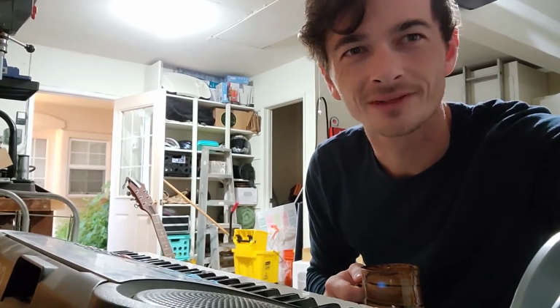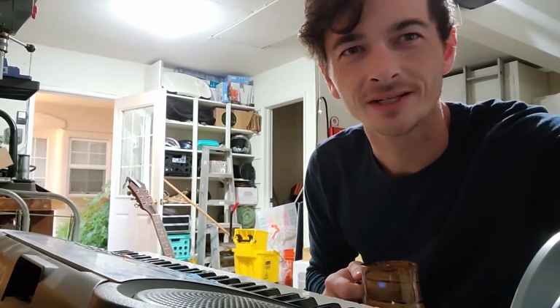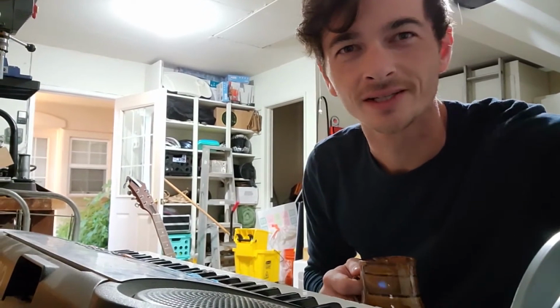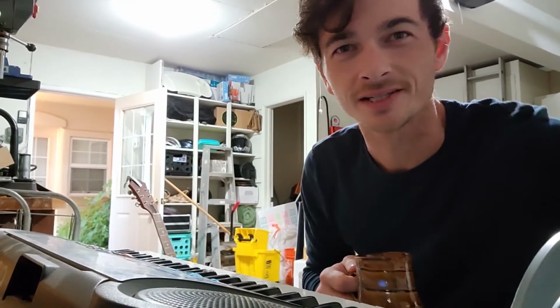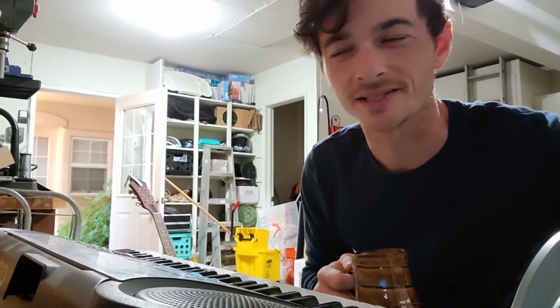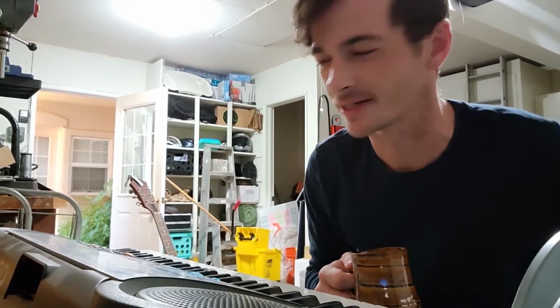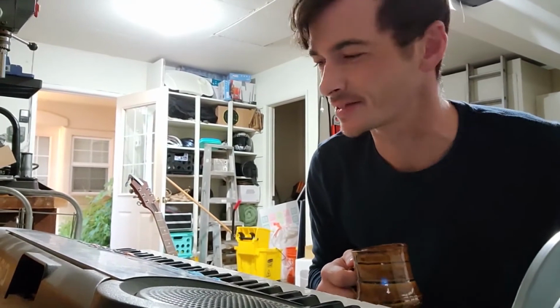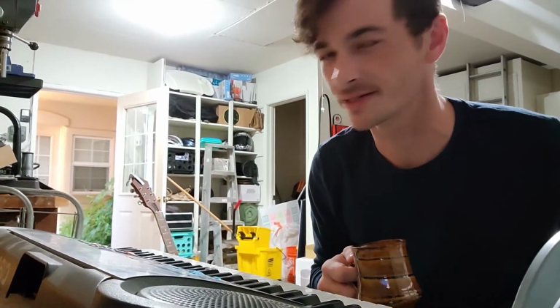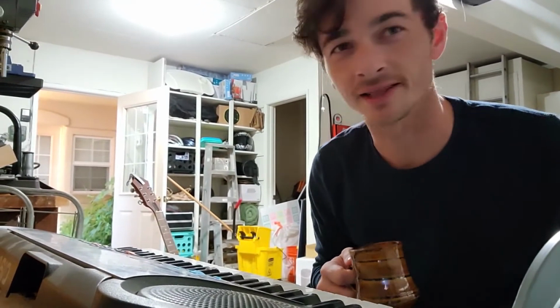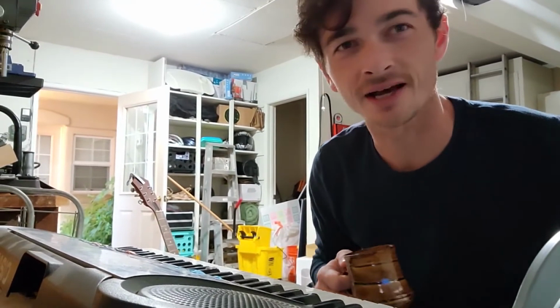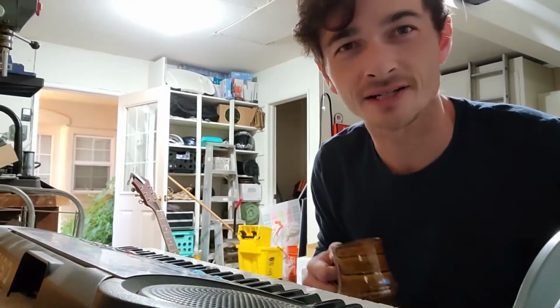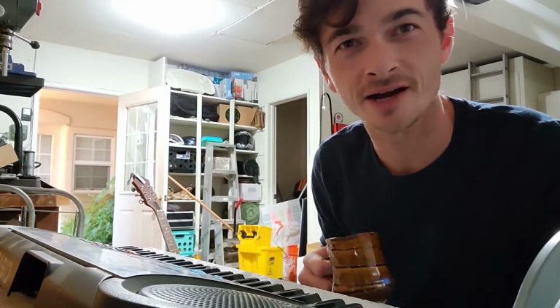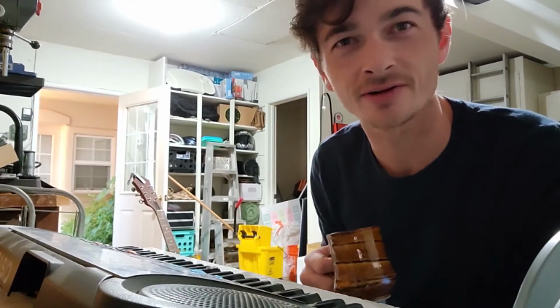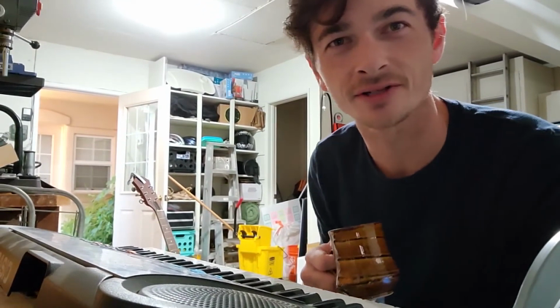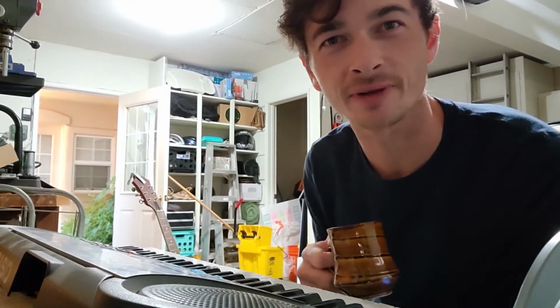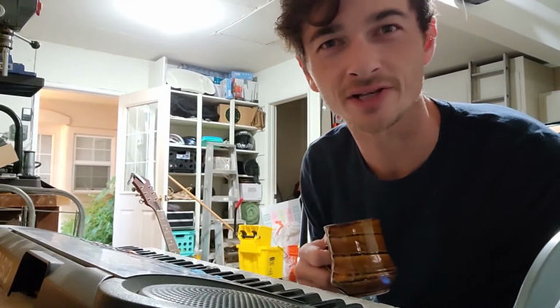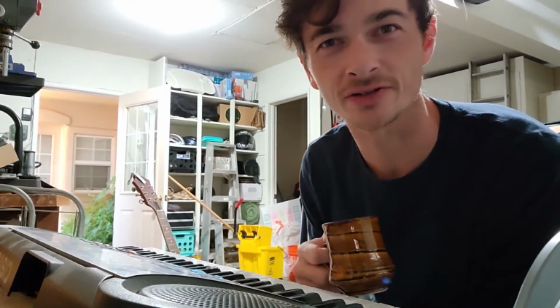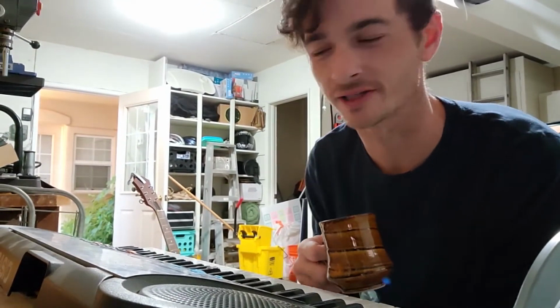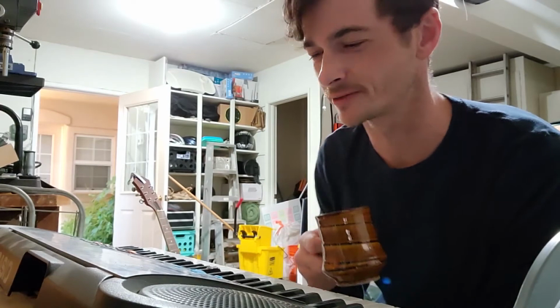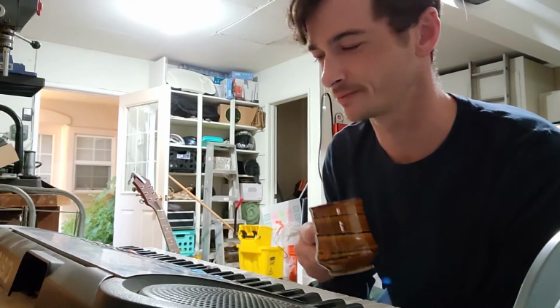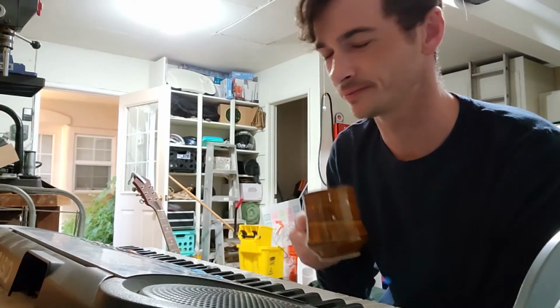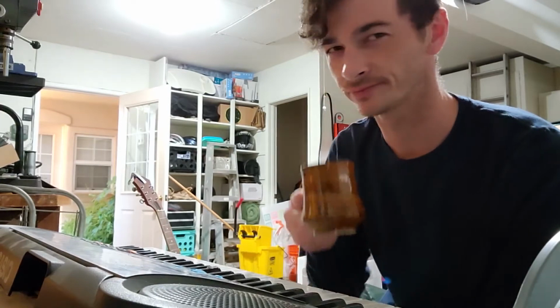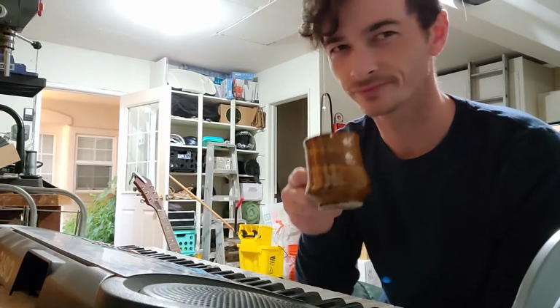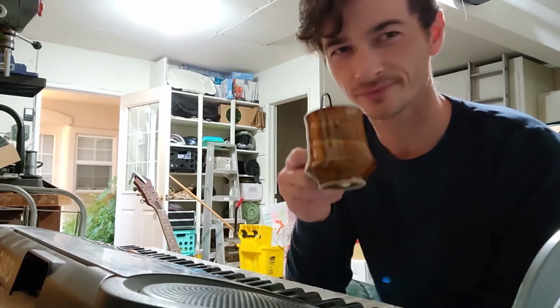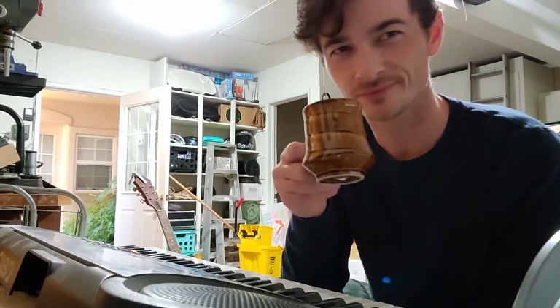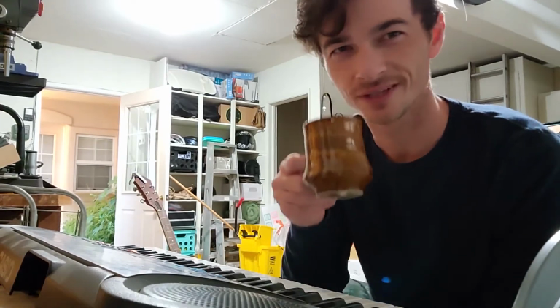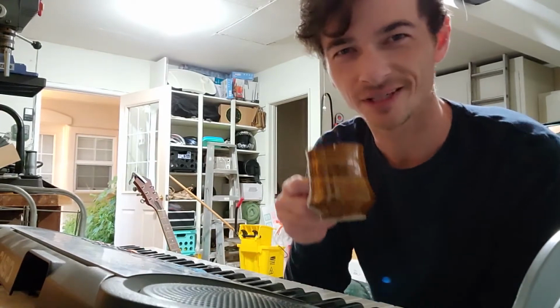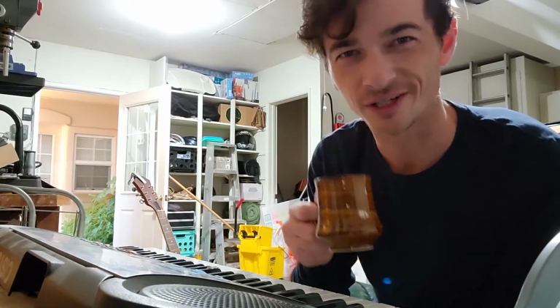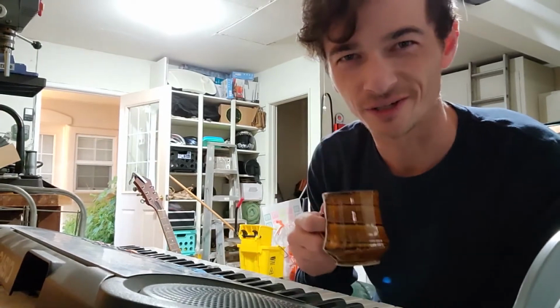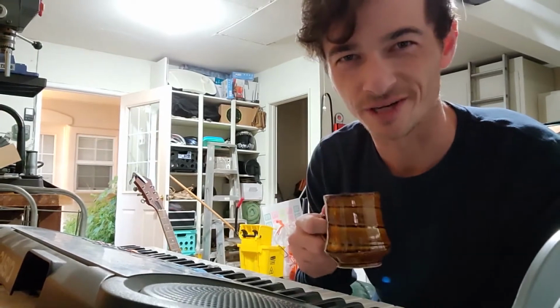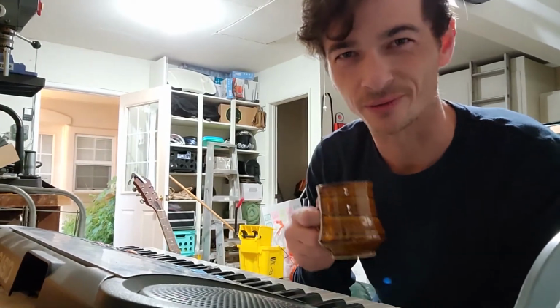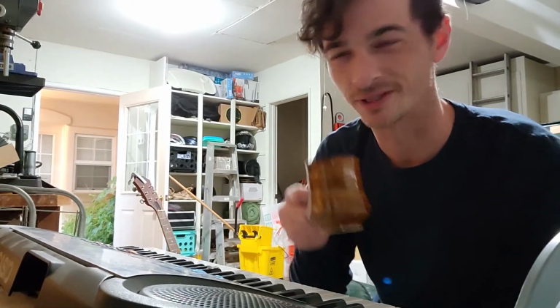They say it takes 10,000 hours to master anything. Here goes hour one.